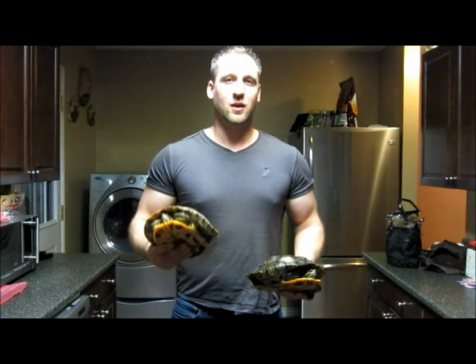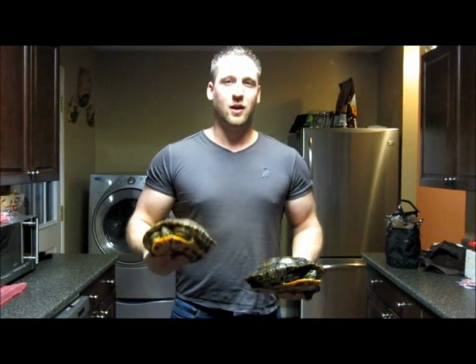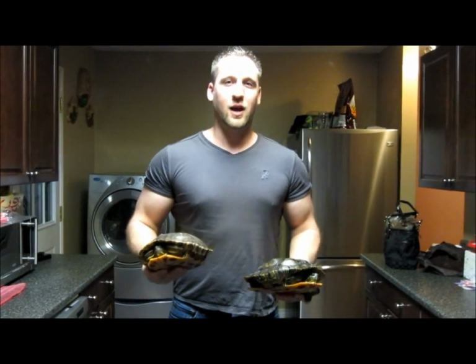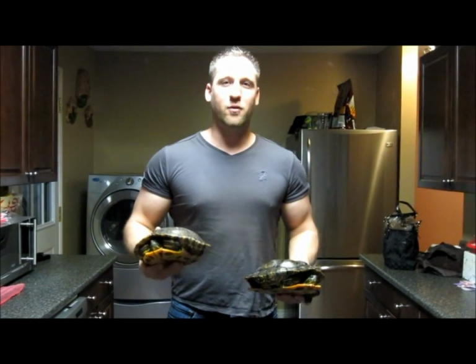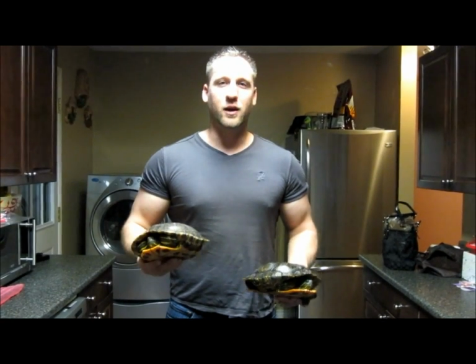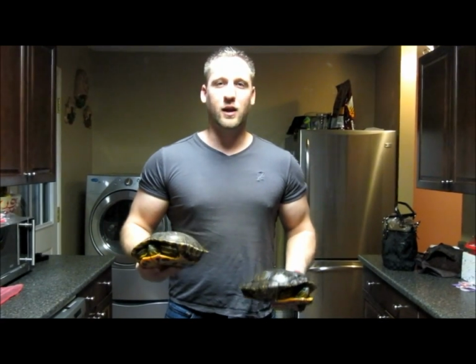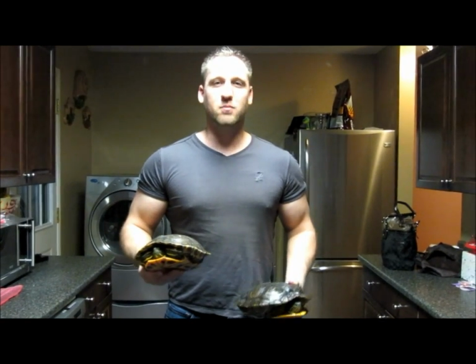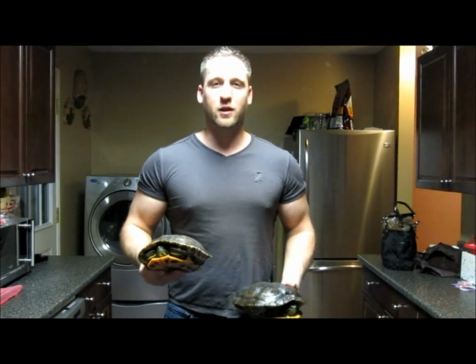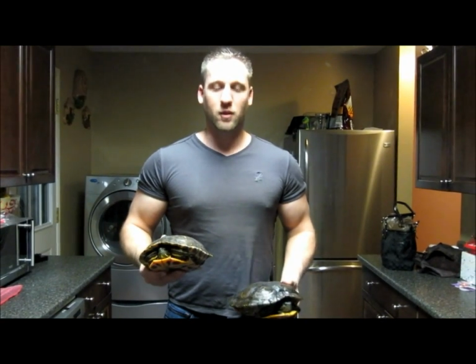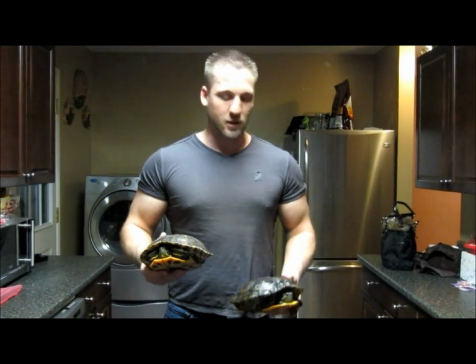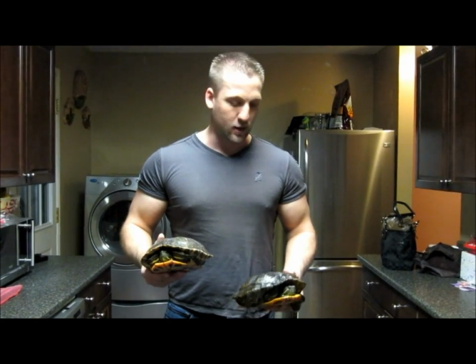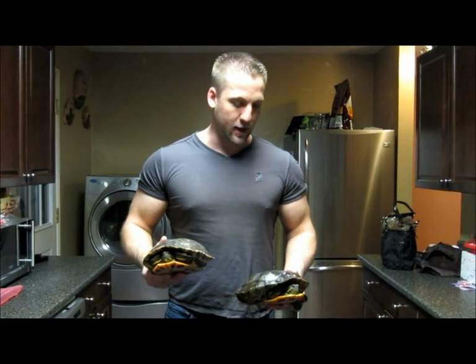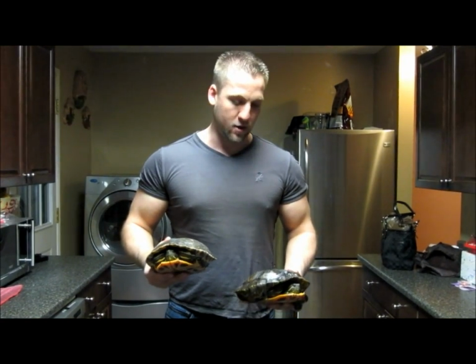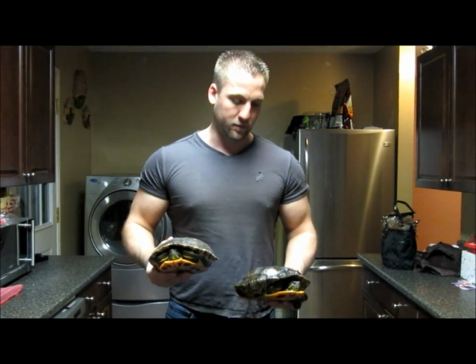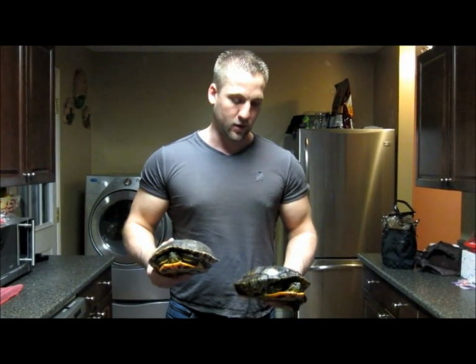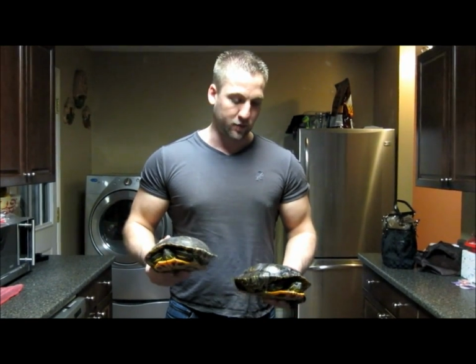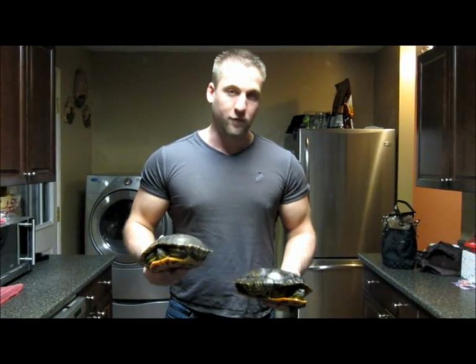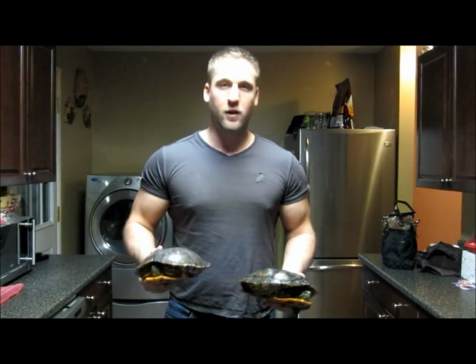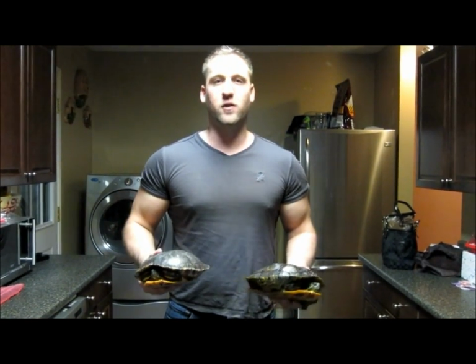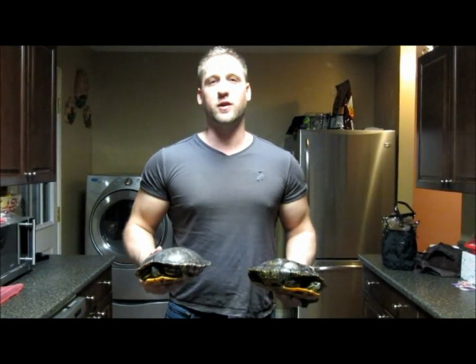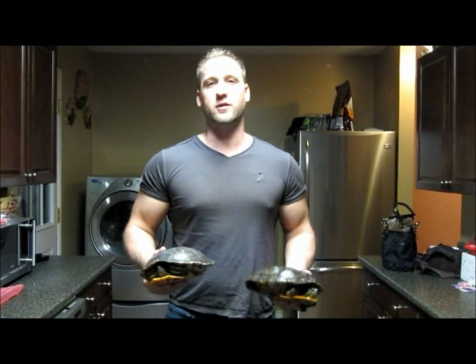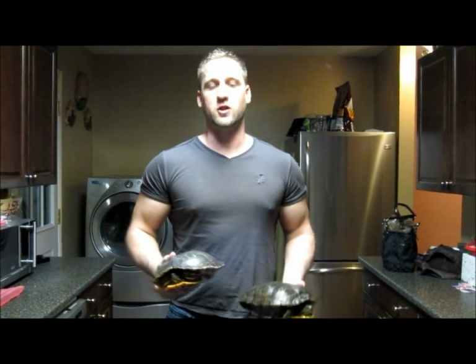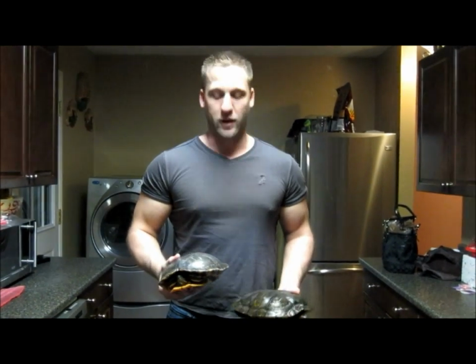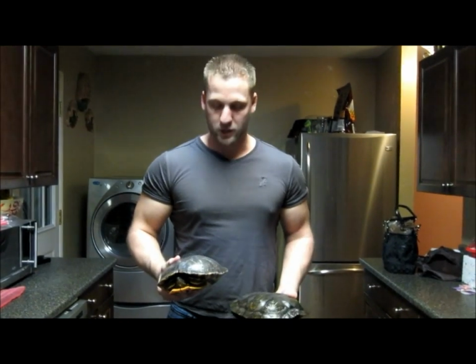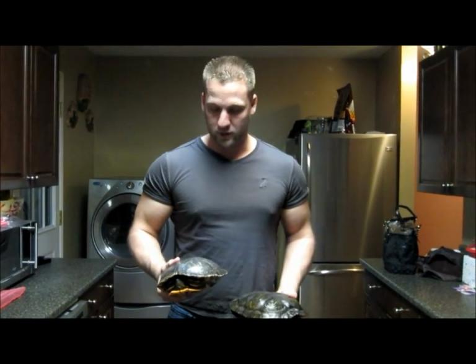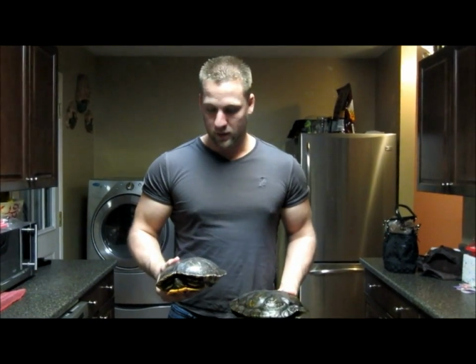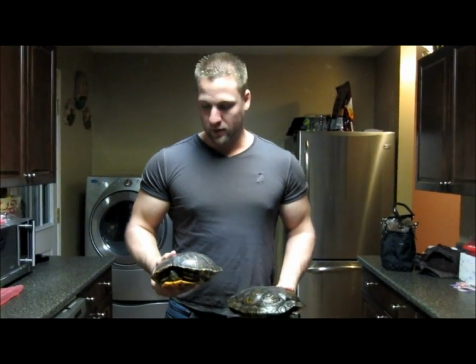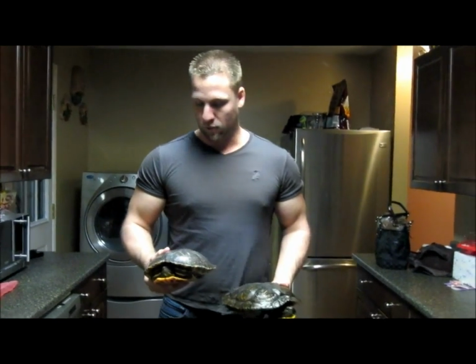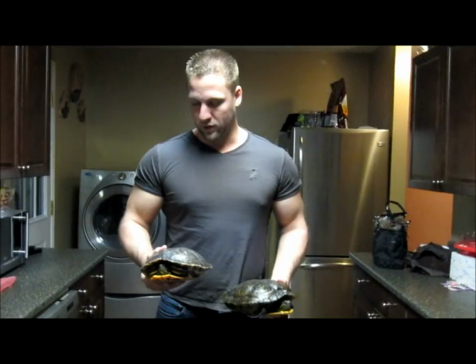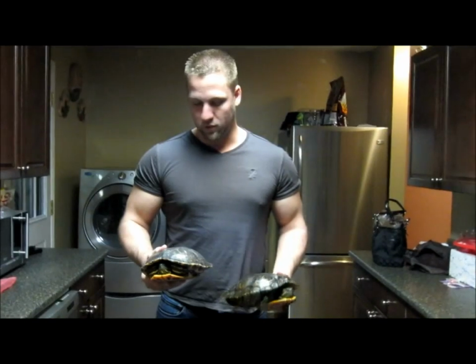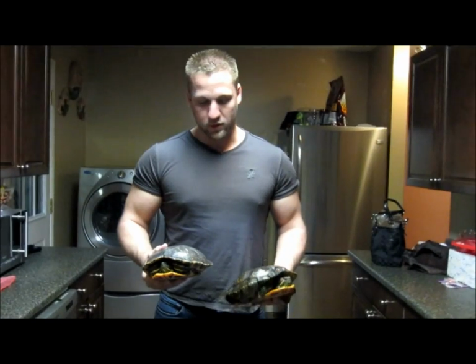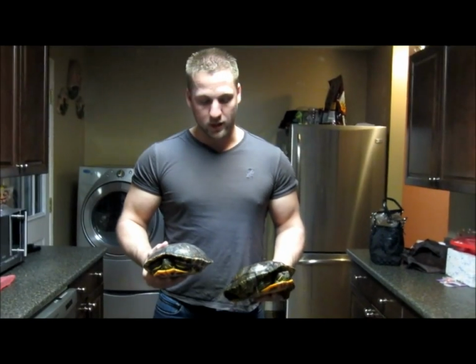Hey everybody, it's Mike the reptile guy here. I've got a very frustrating situation that we're dealing with tonight.